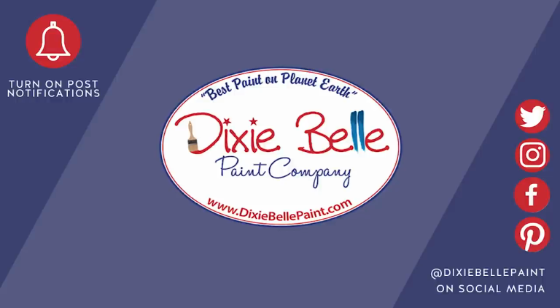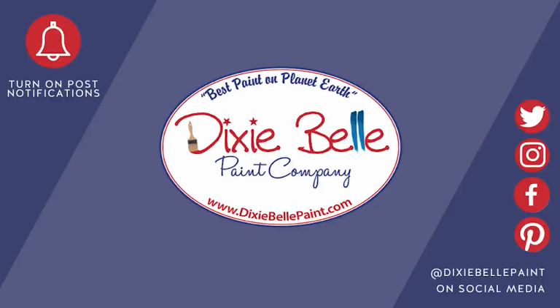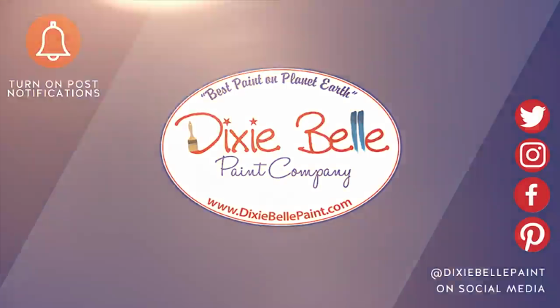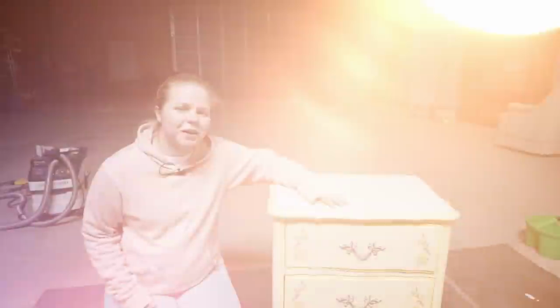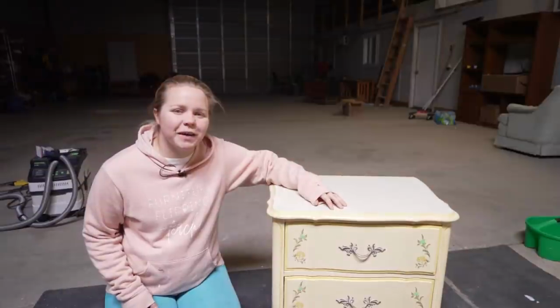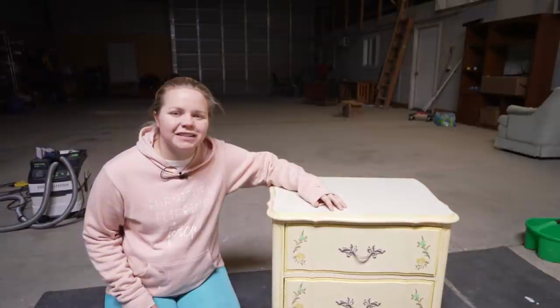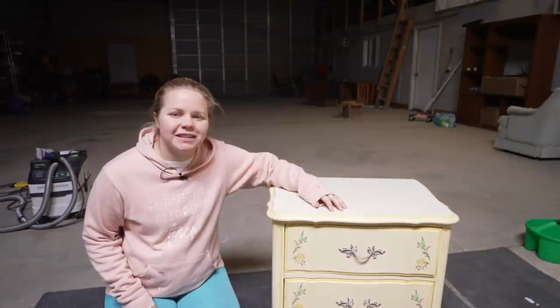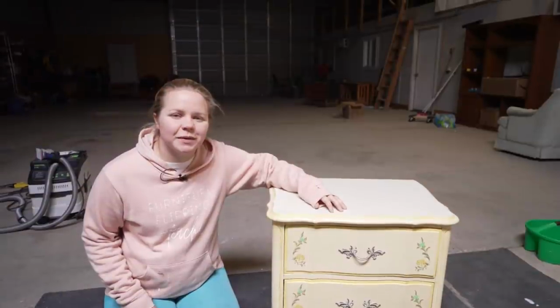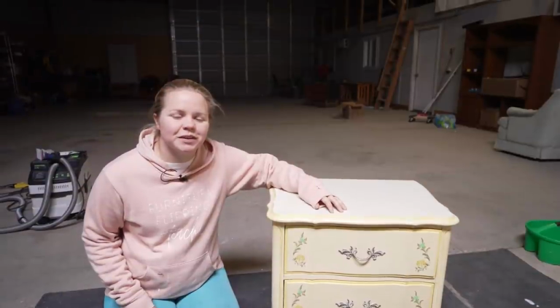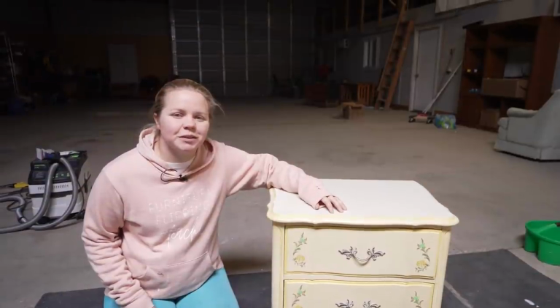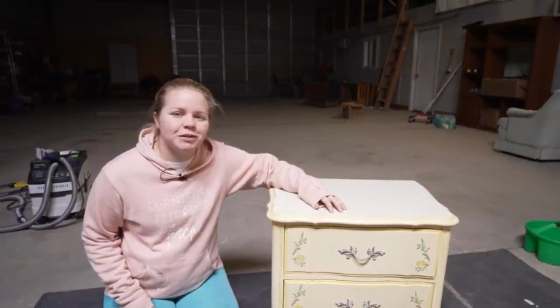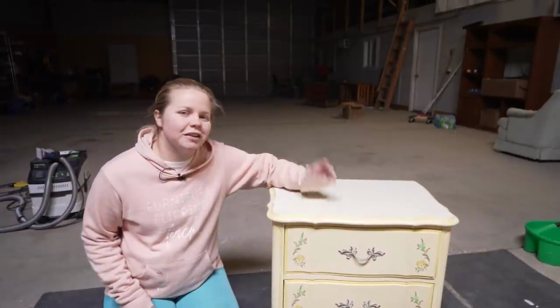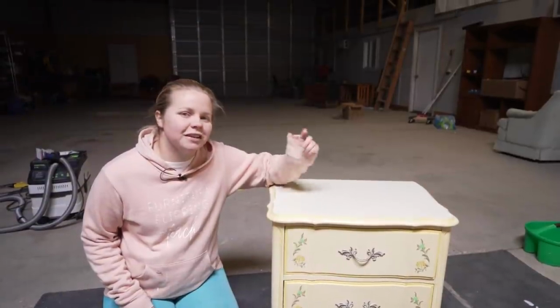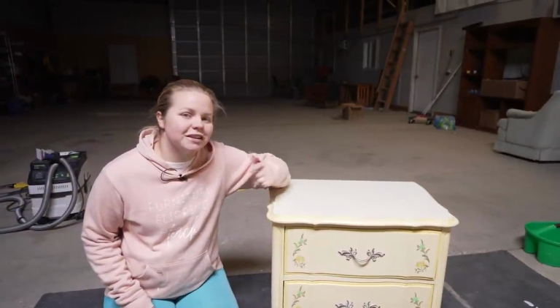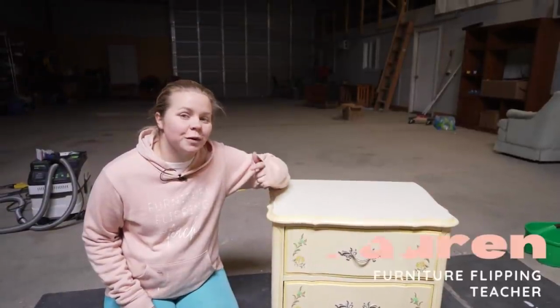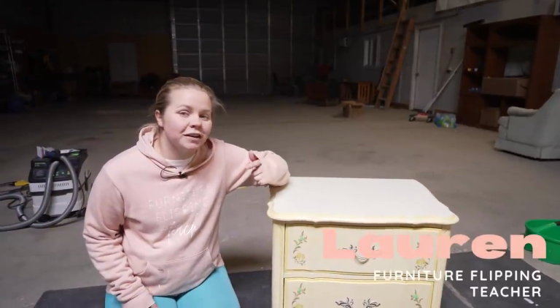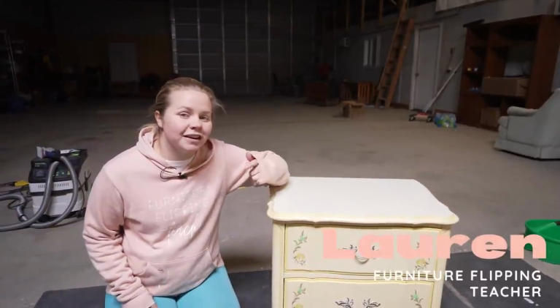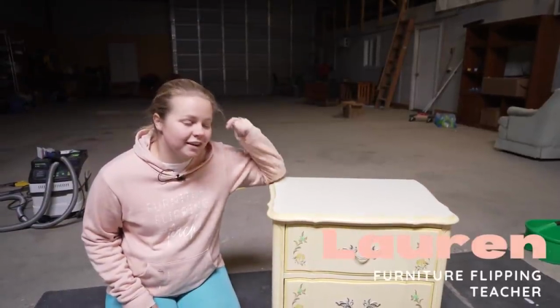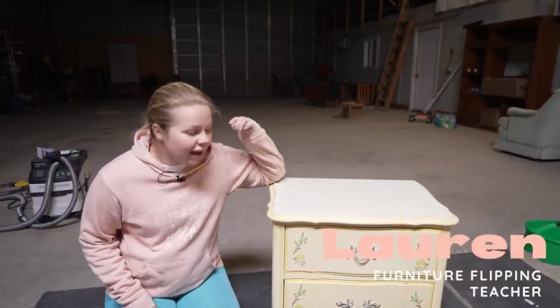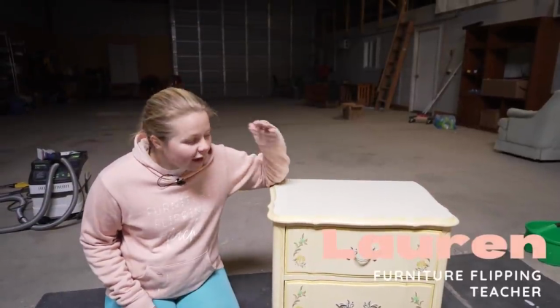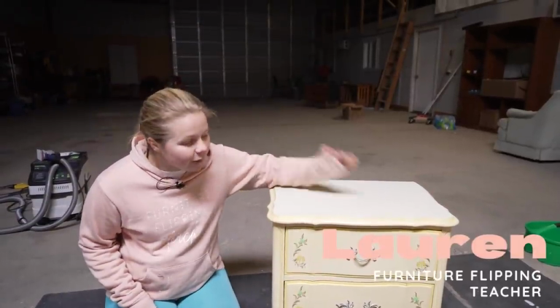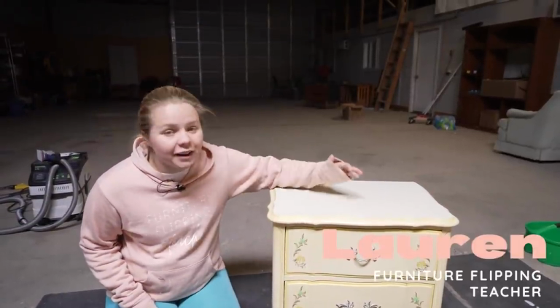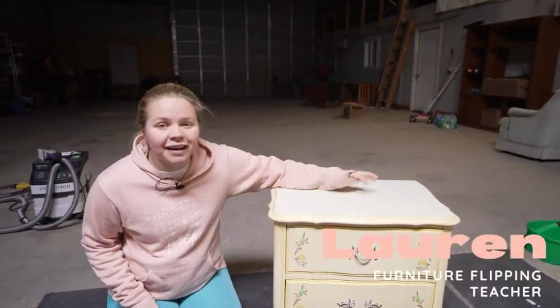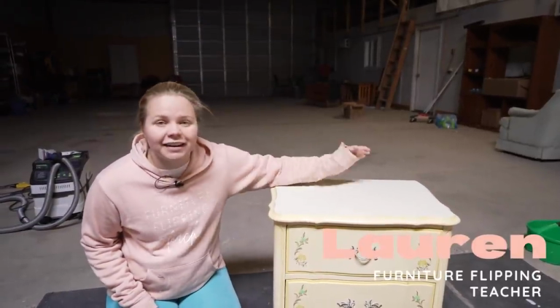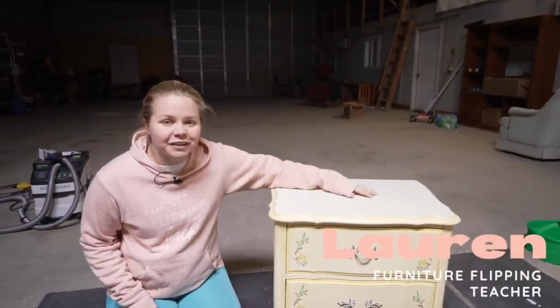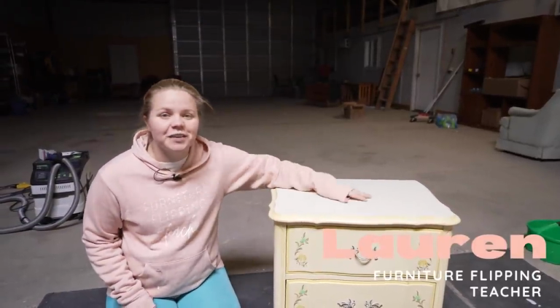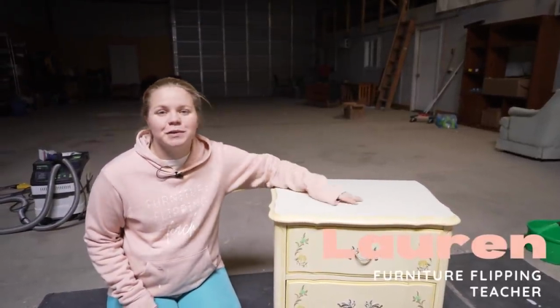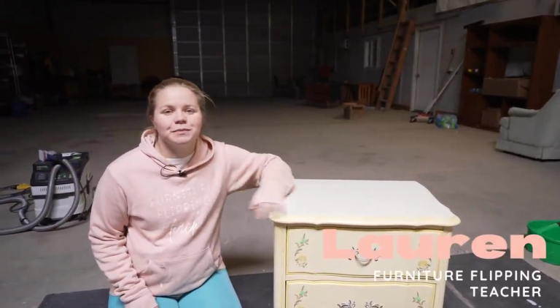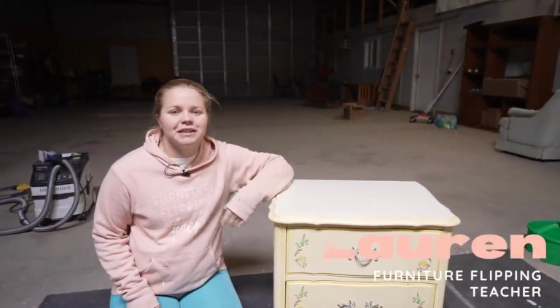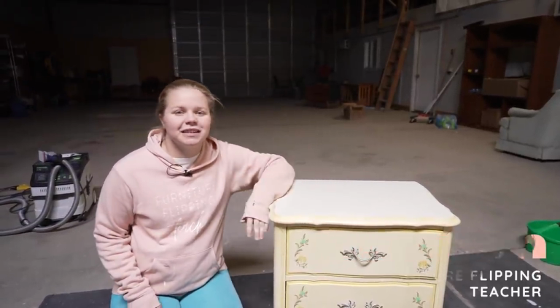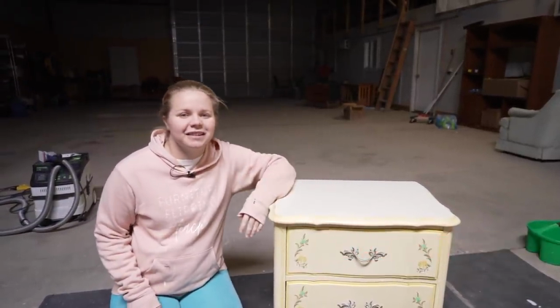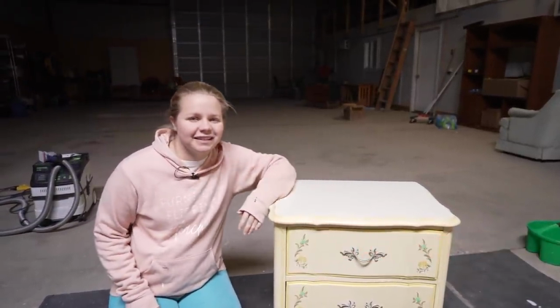Hey guys, welcome back to Dixie Bell's YouTube channel. It's Lauren here and we've got another commission piece on our hands.